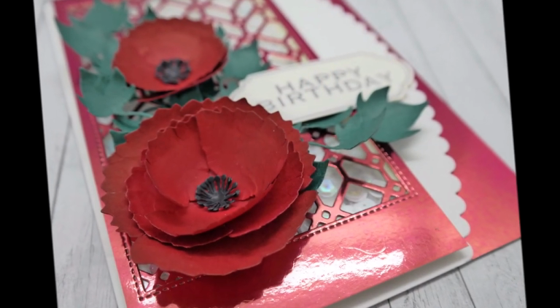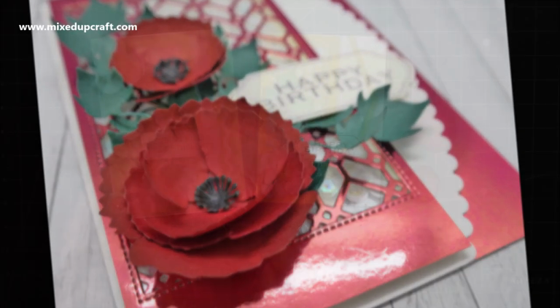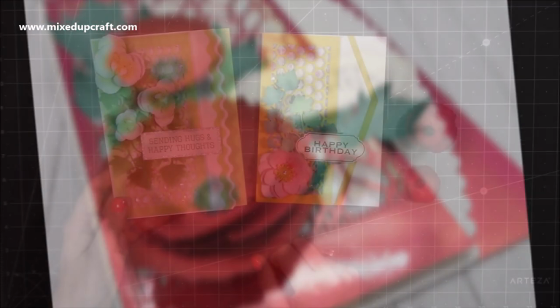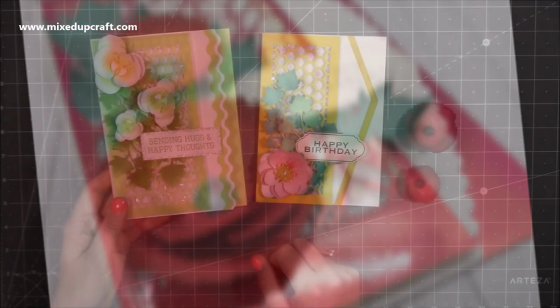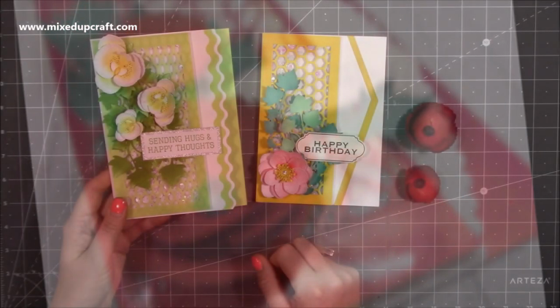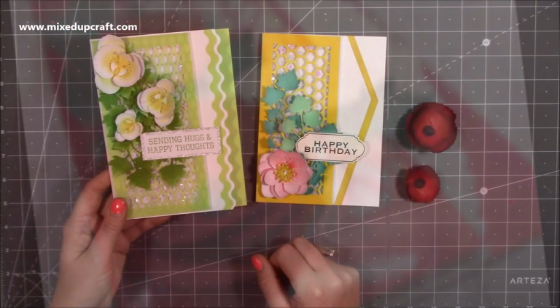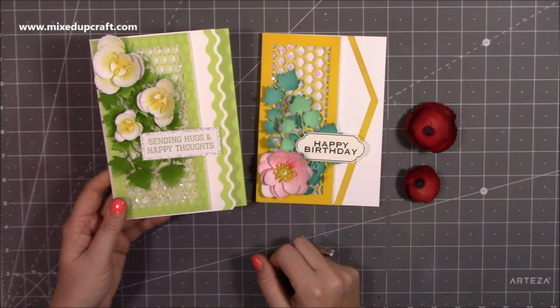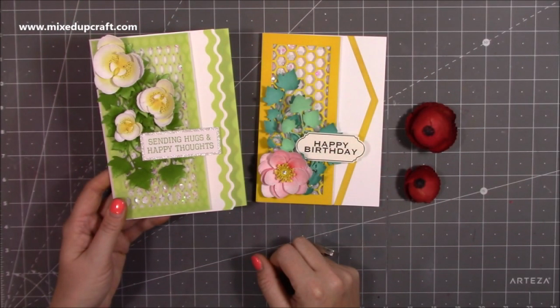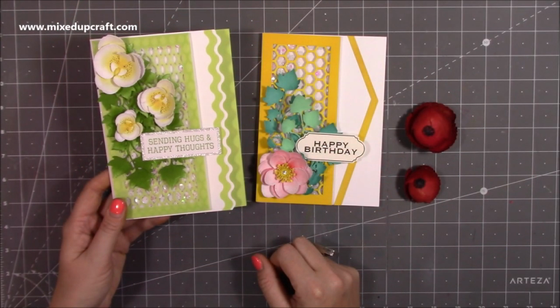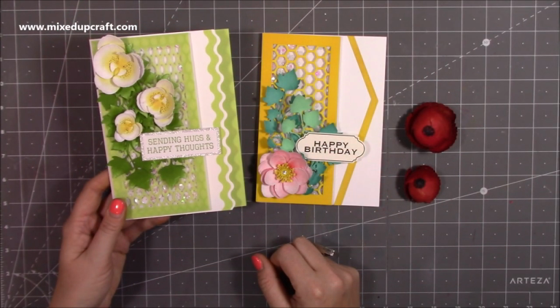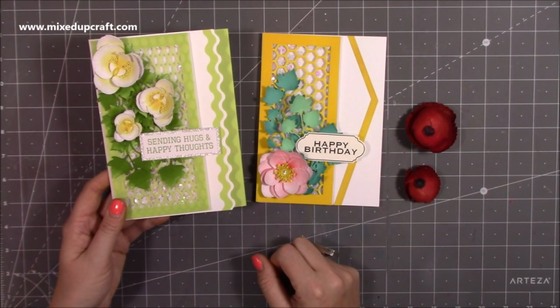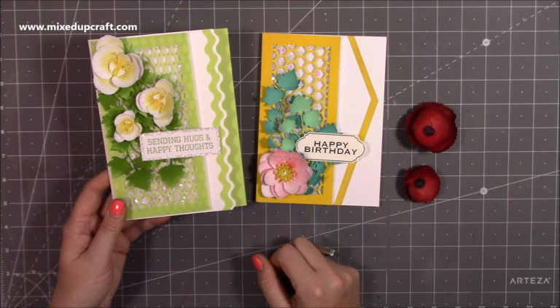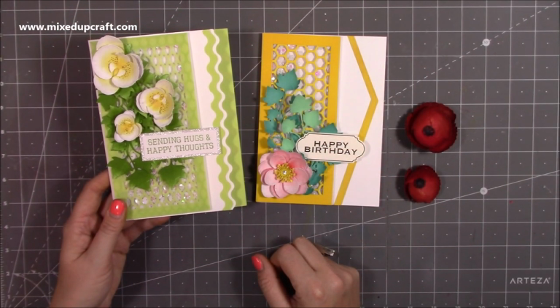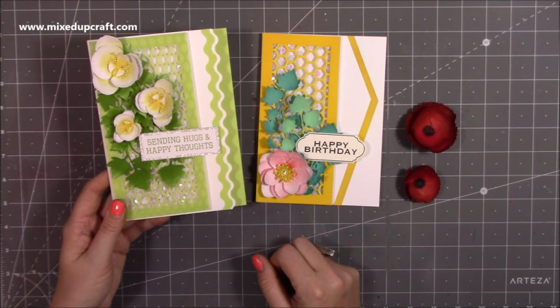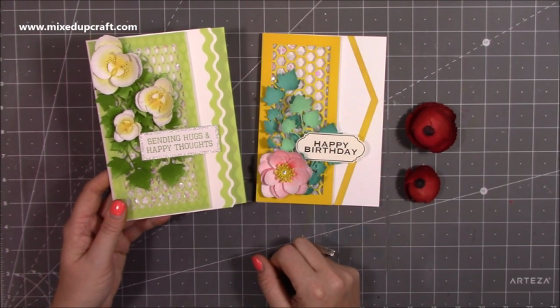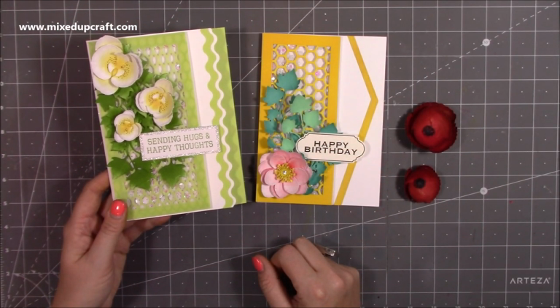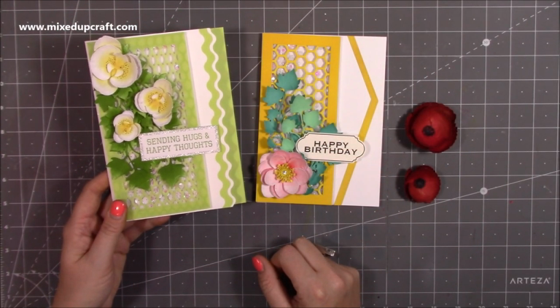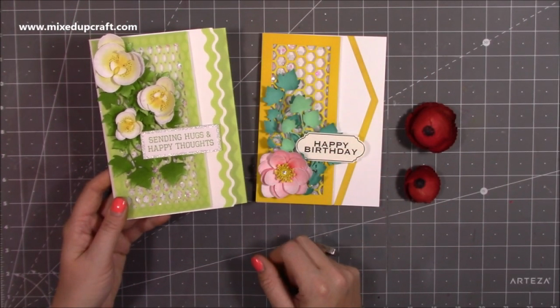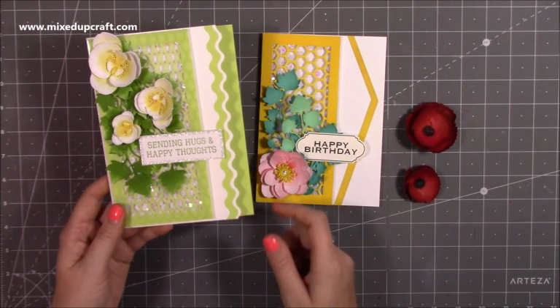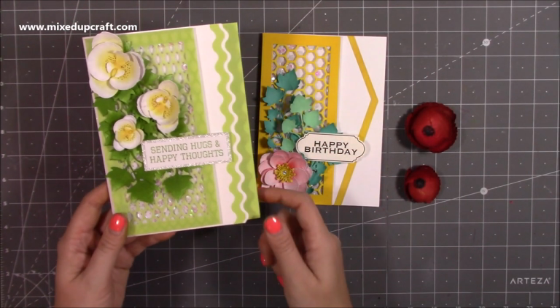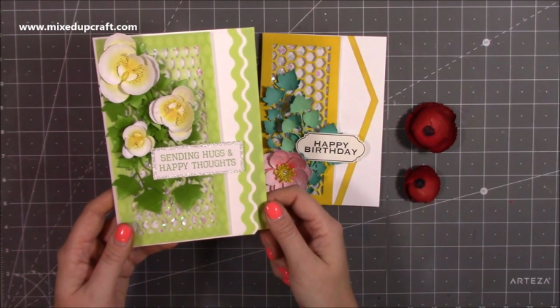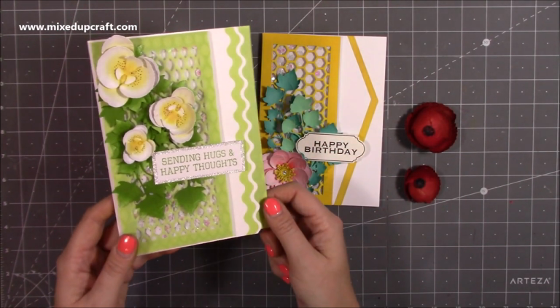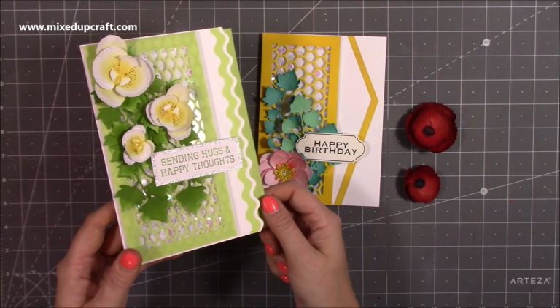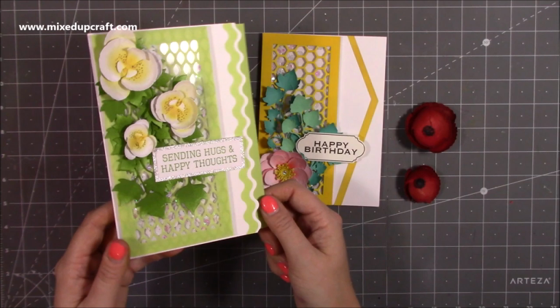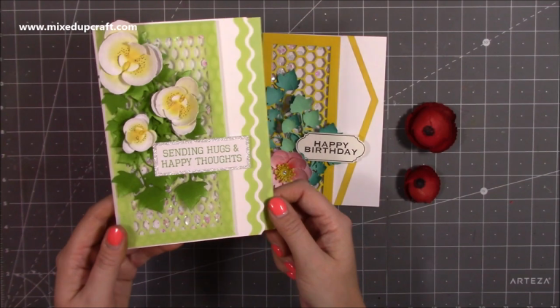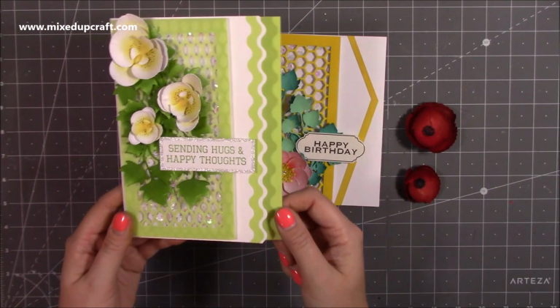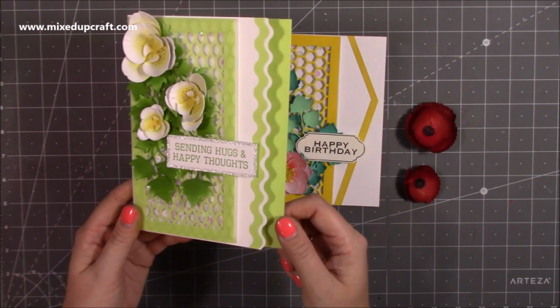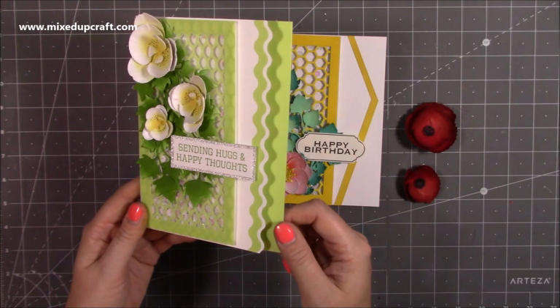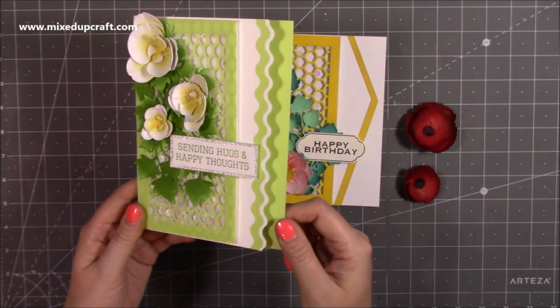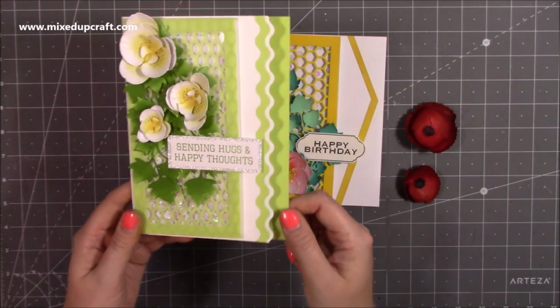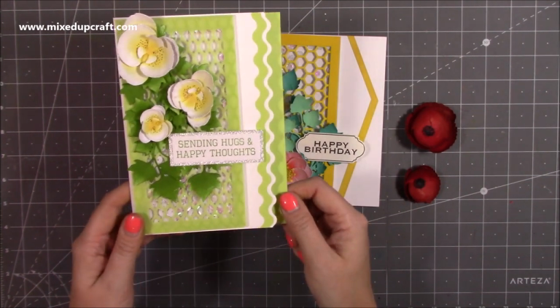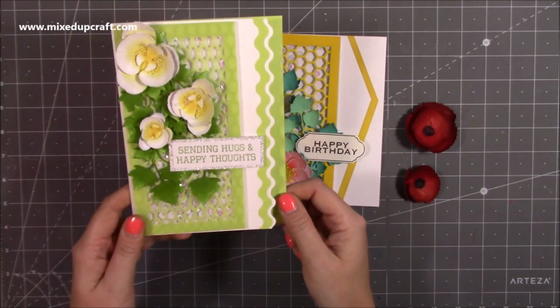Hi everybody, it's Sam at Mixed Up Craft. Thank you for watching my tutorial today. I'm going to be showing you how to make these really nice shaker cards.